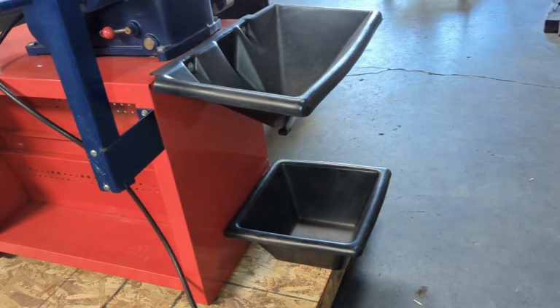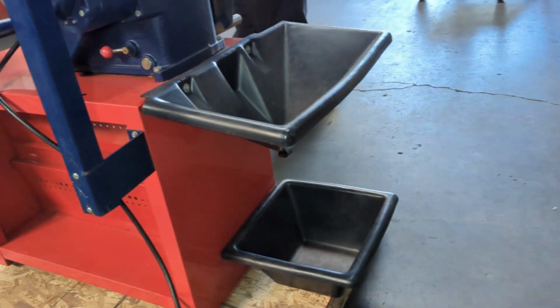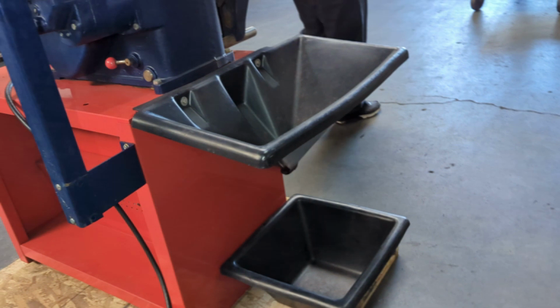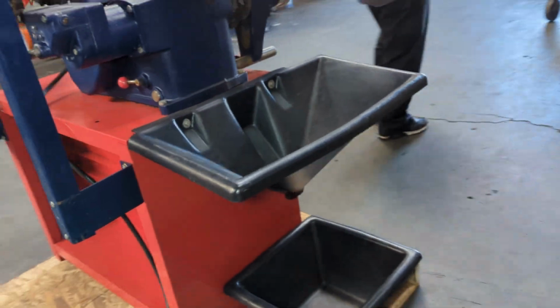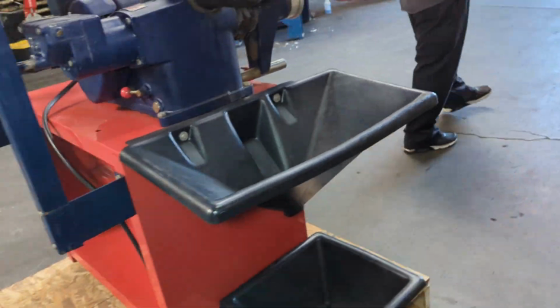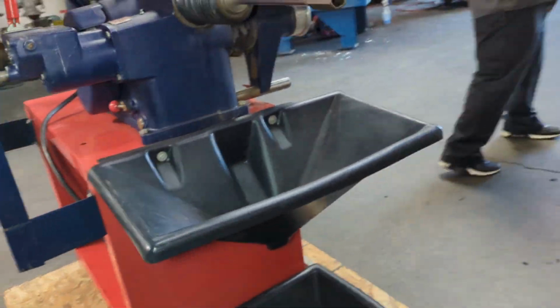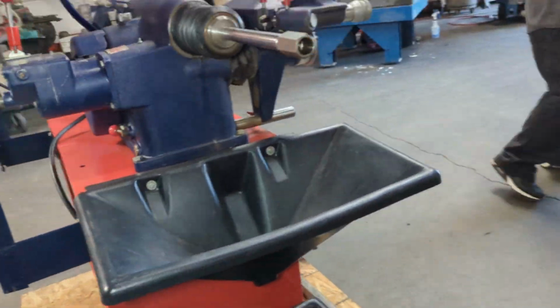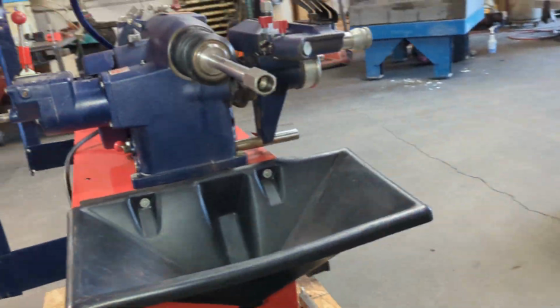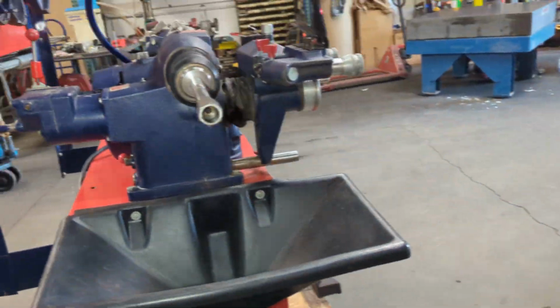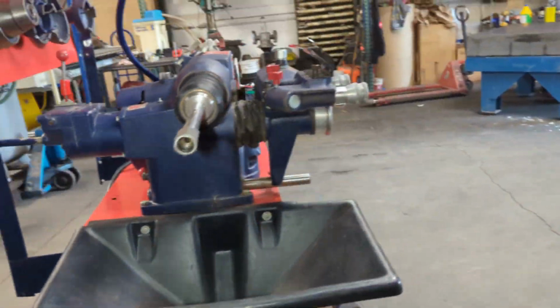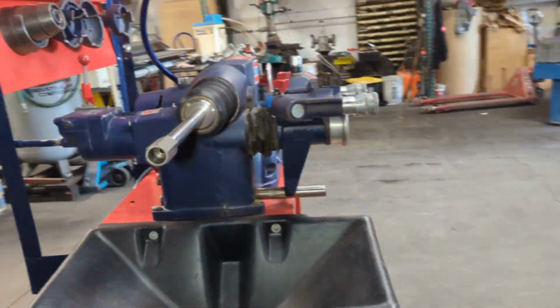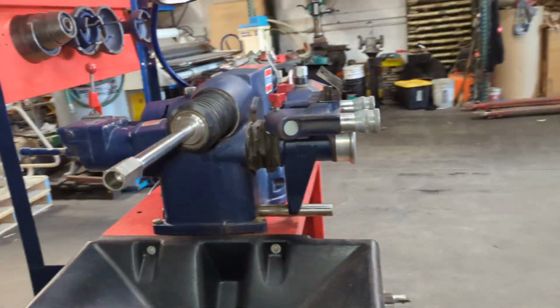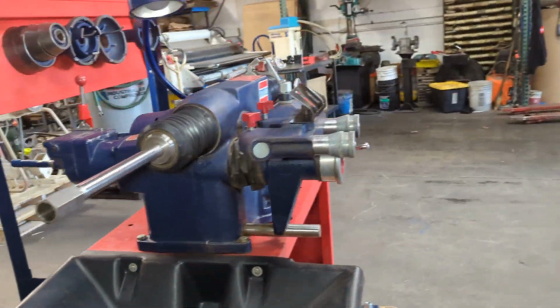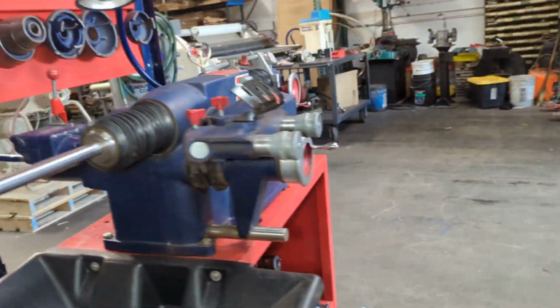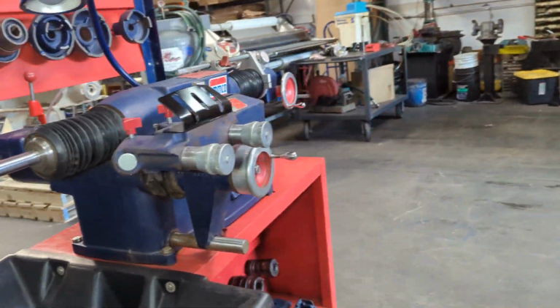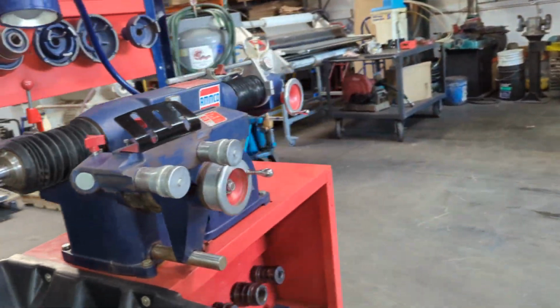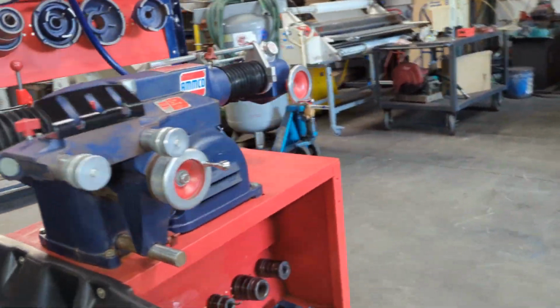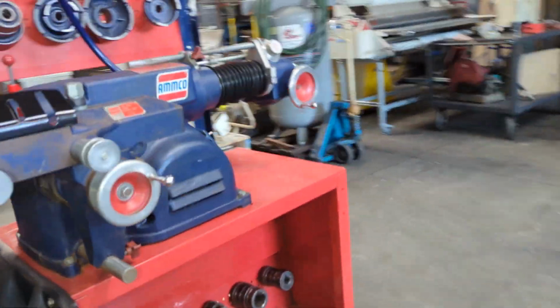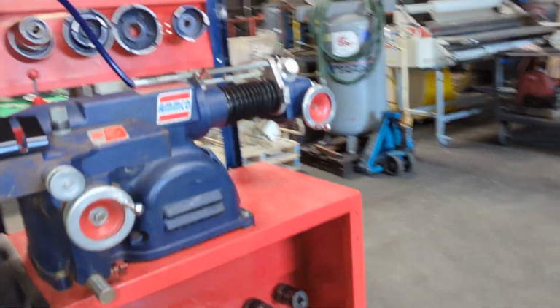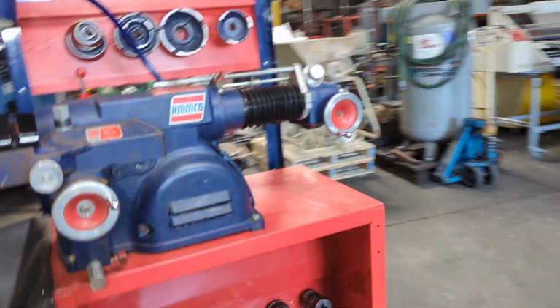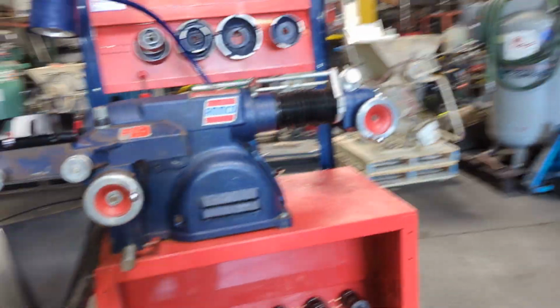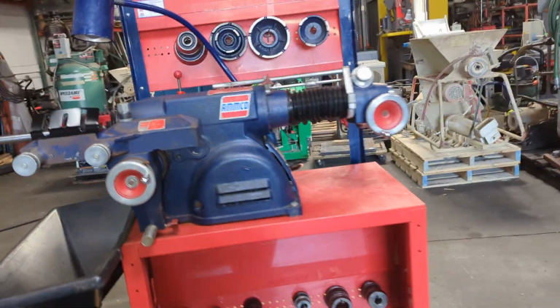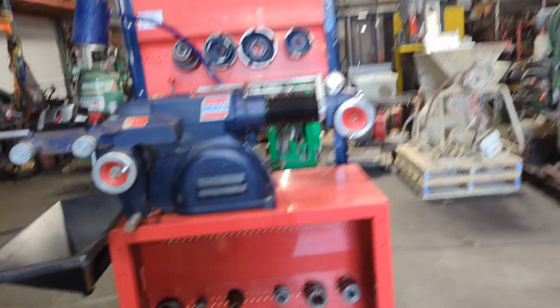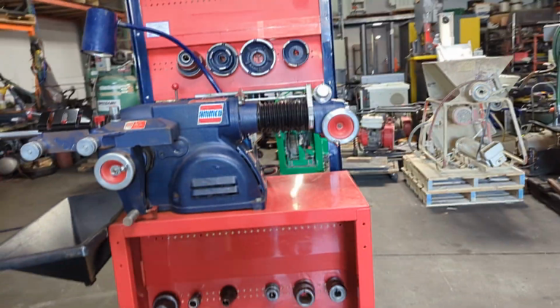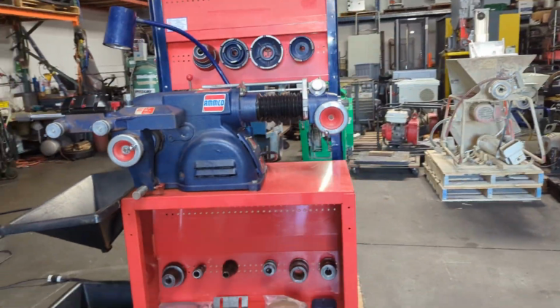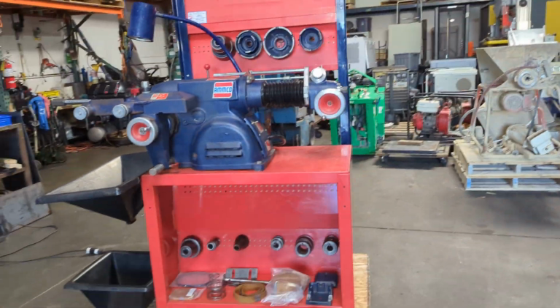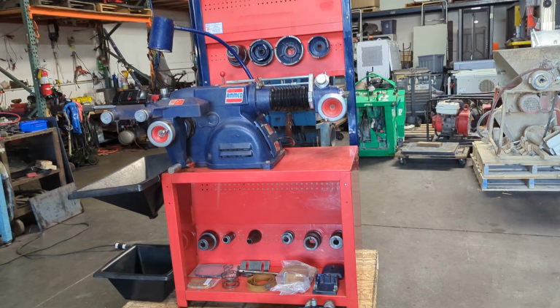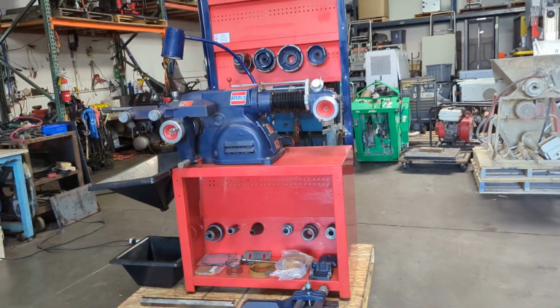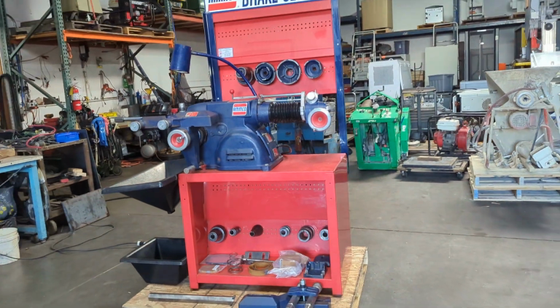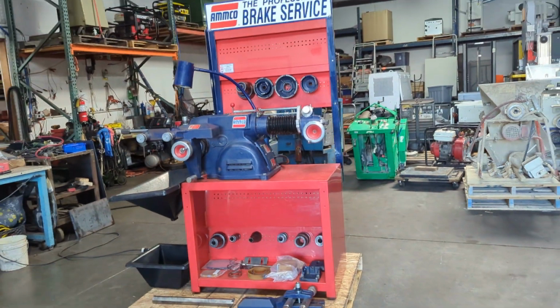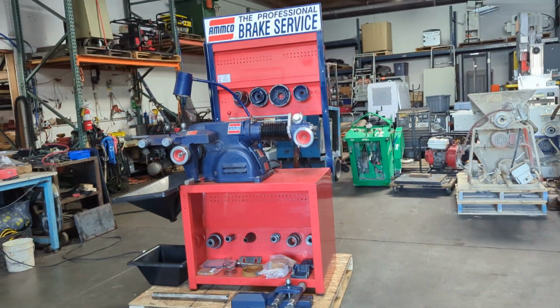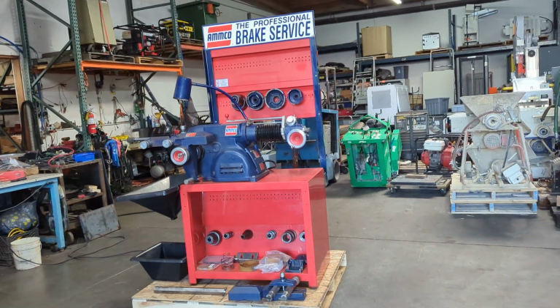That is the Ampo 4100 brake lathe. And let's go to the Ampo 5100 brake. Thank you.